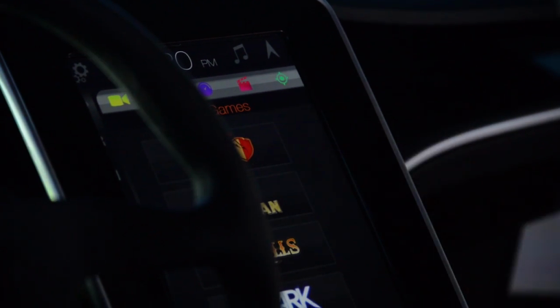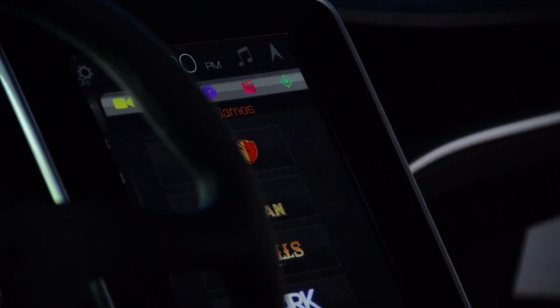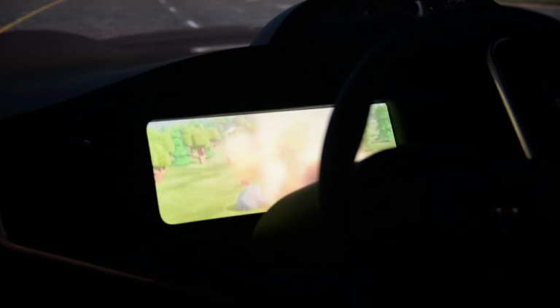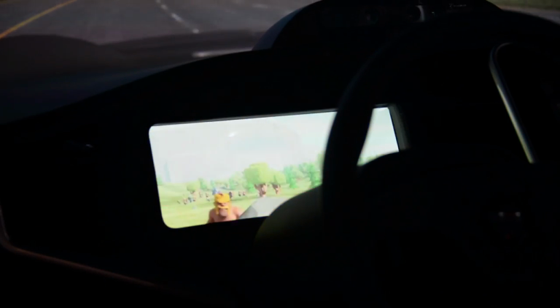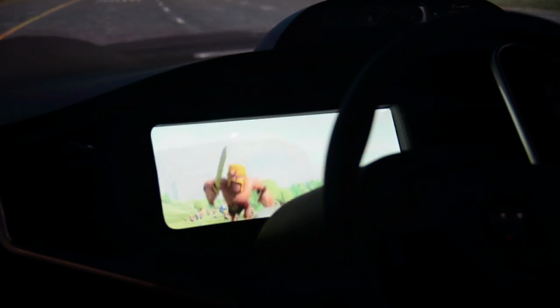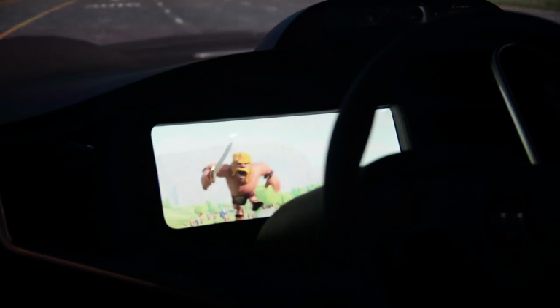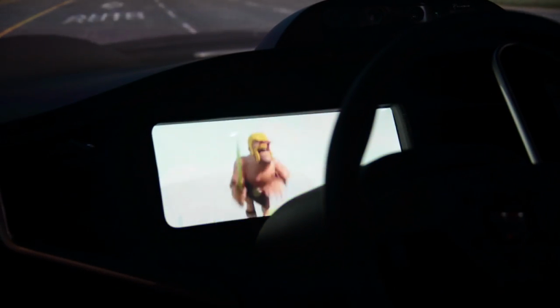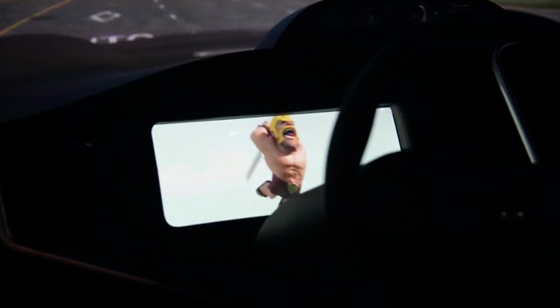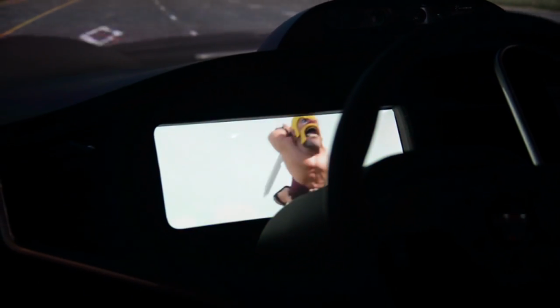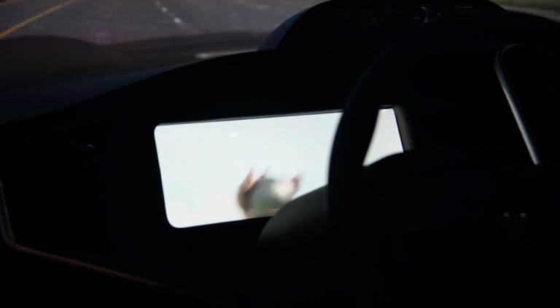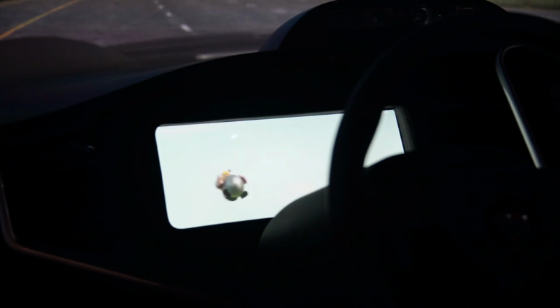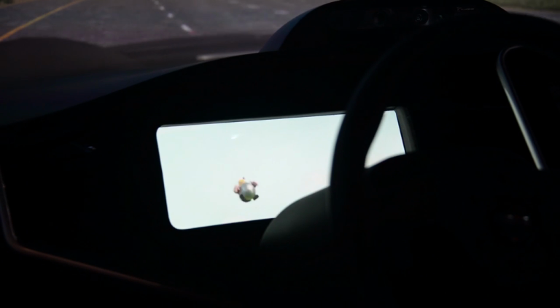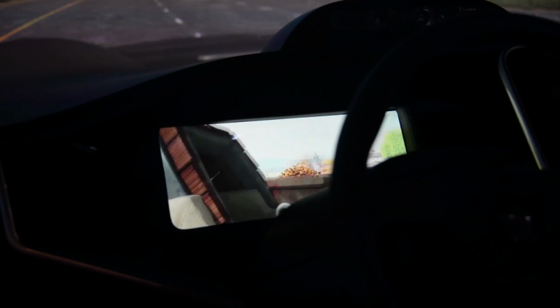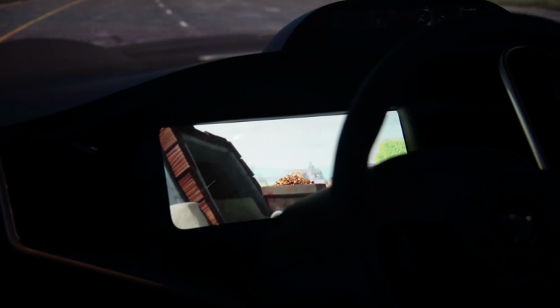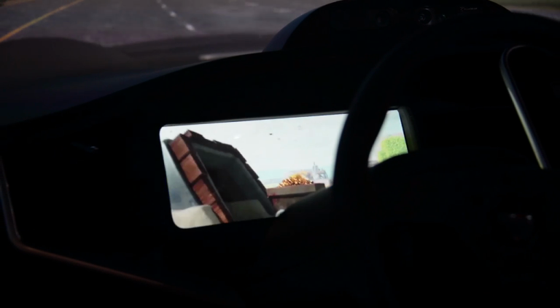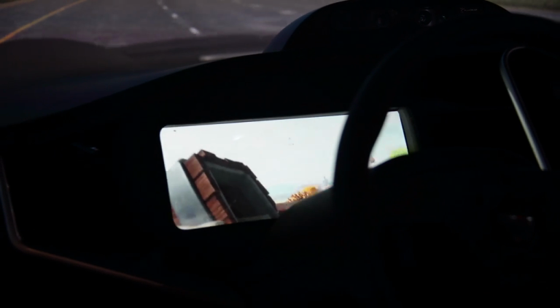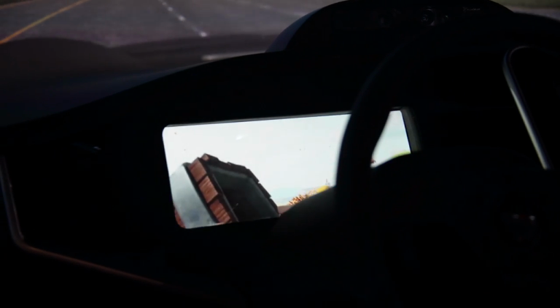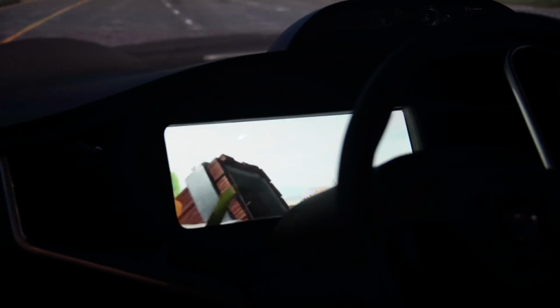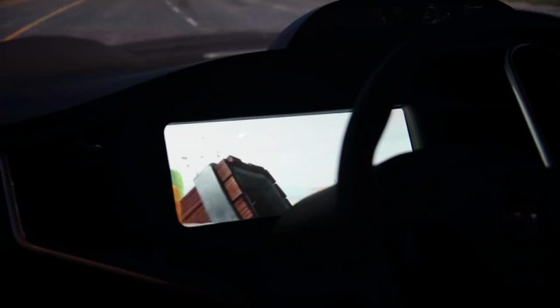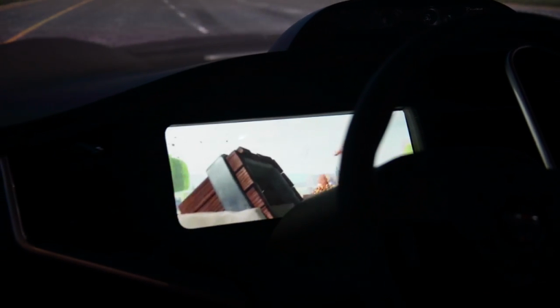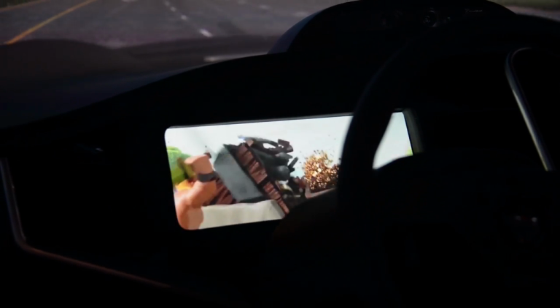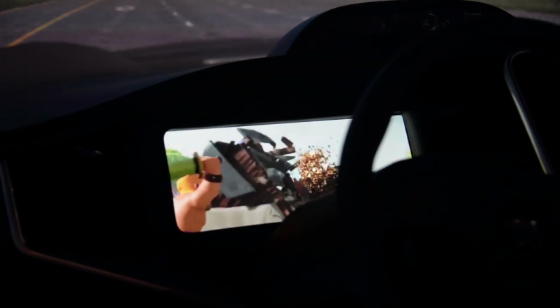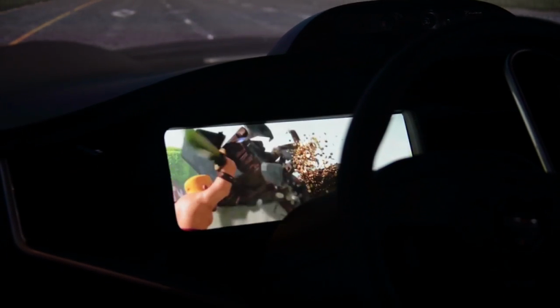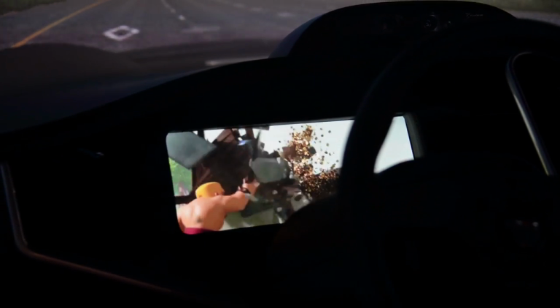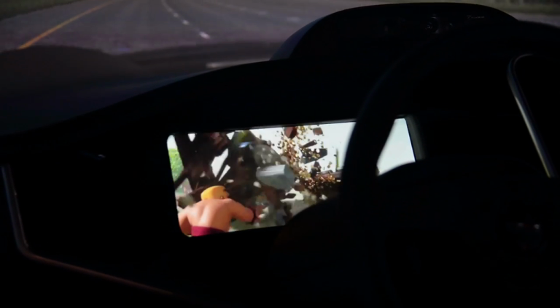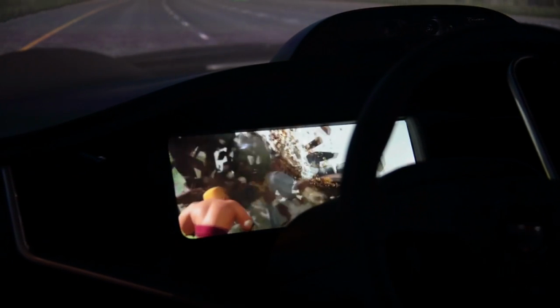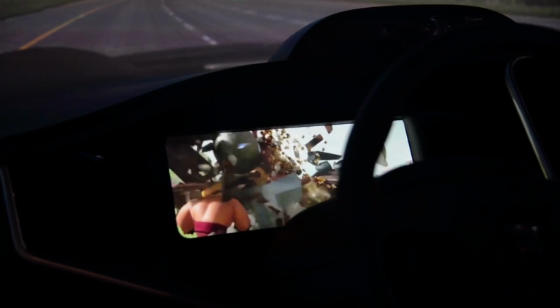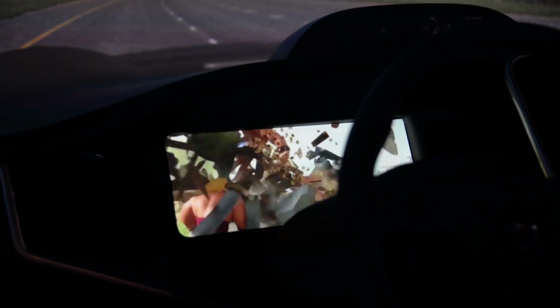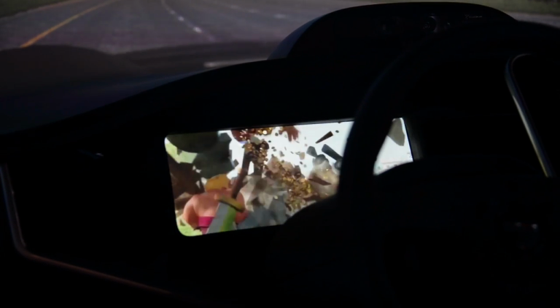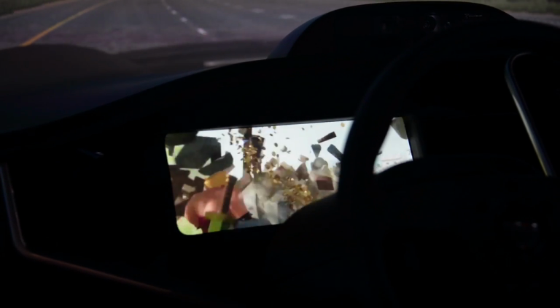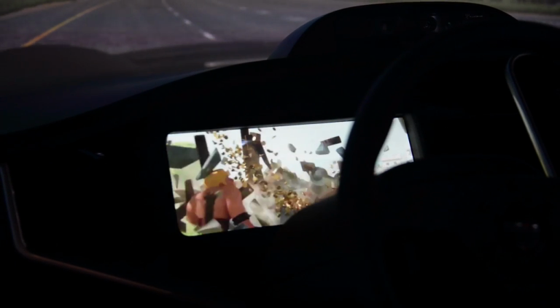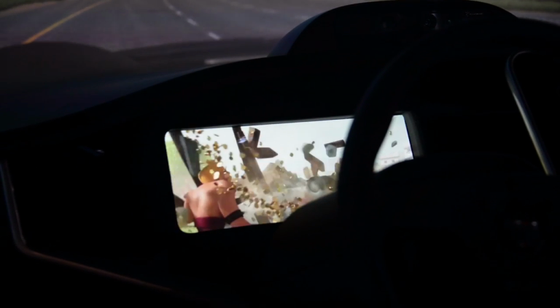The gauge cluster becomes an extra screen. They can watch a movie, play a game, do email — all those types of things.